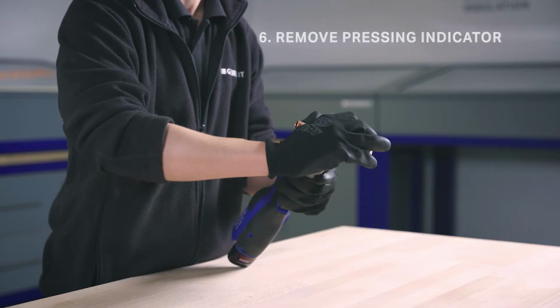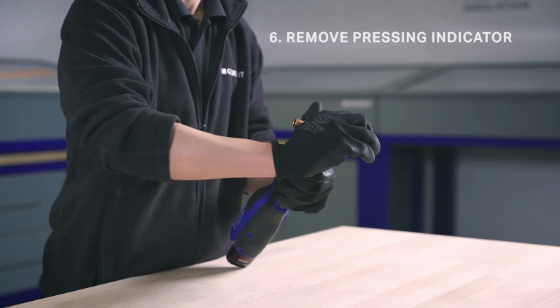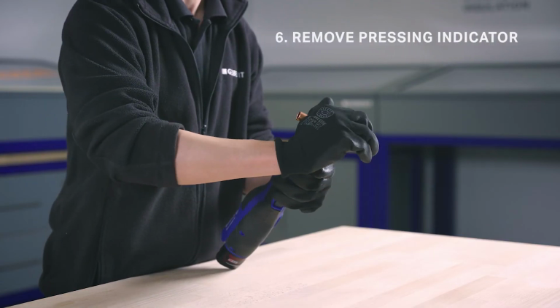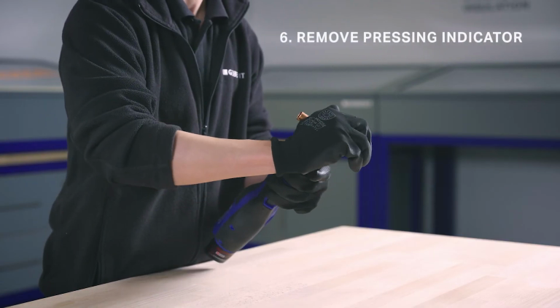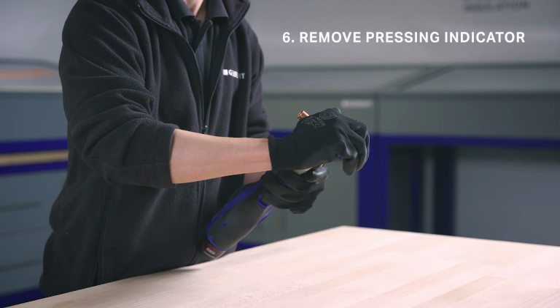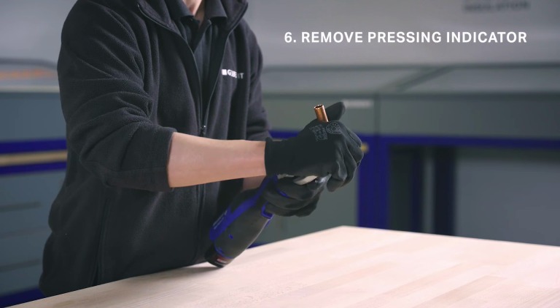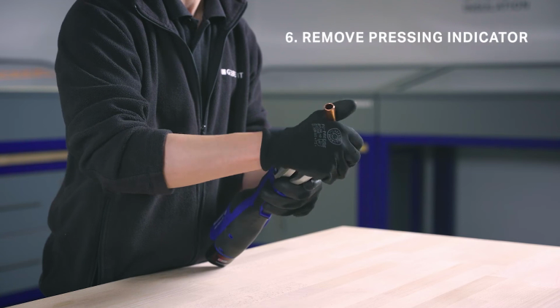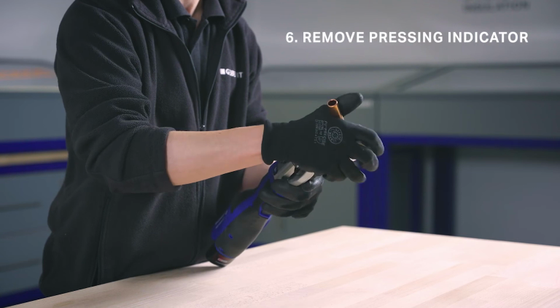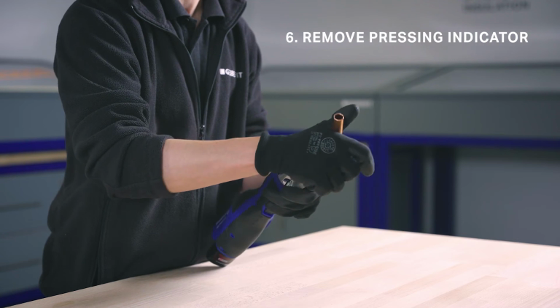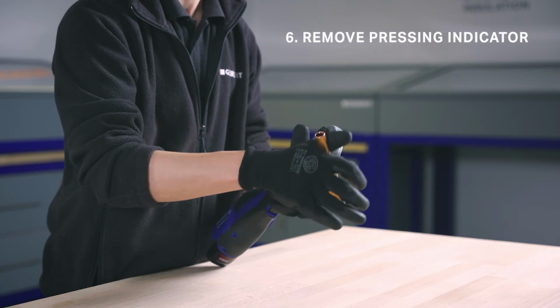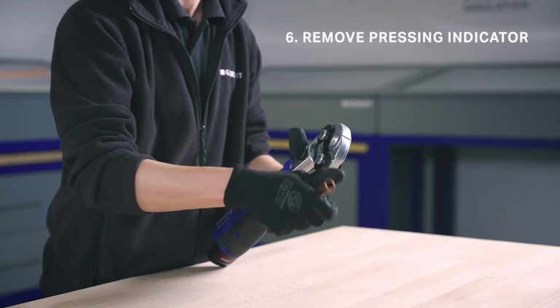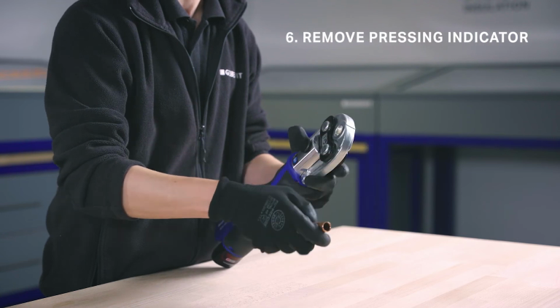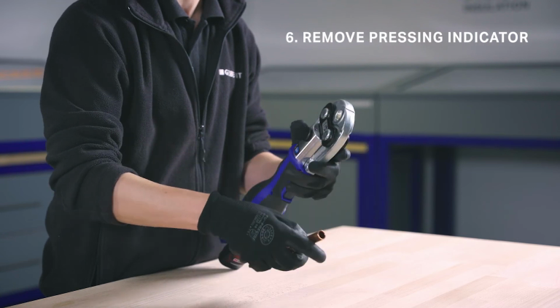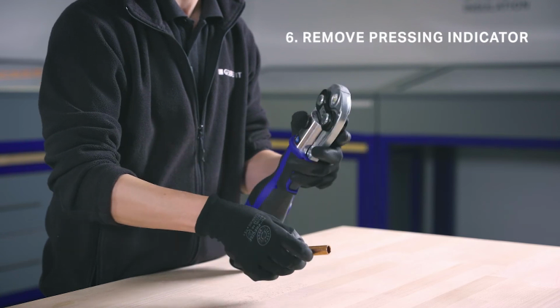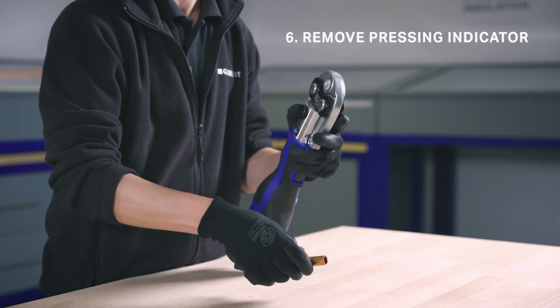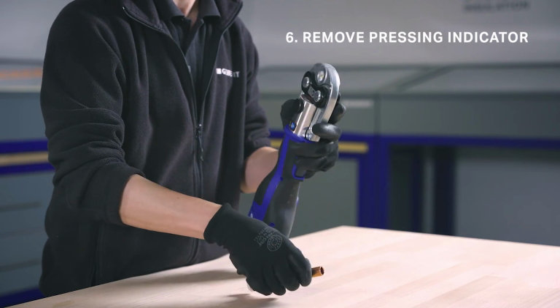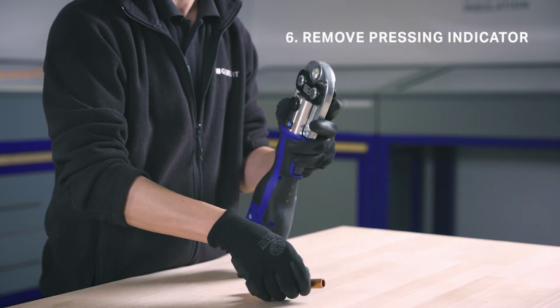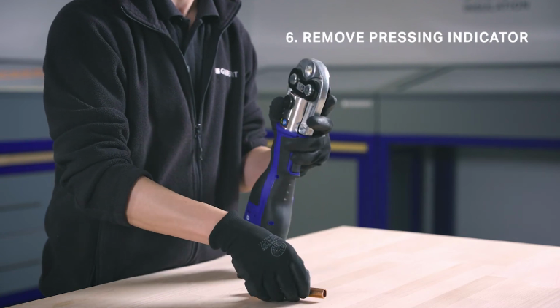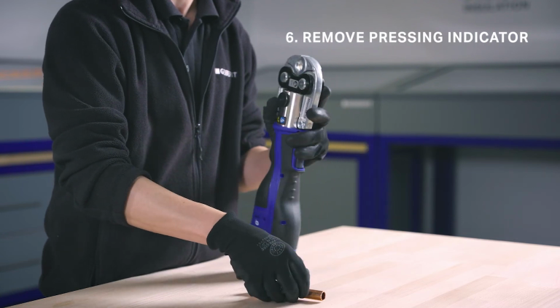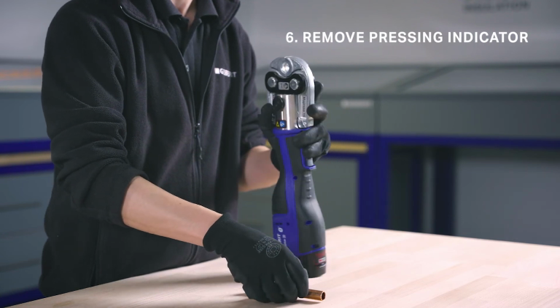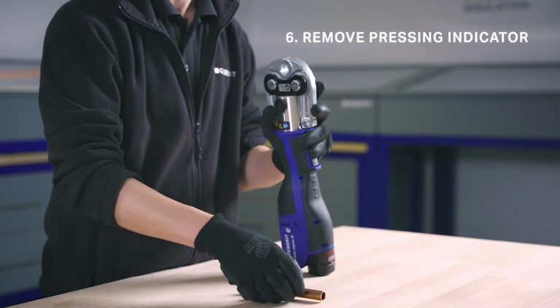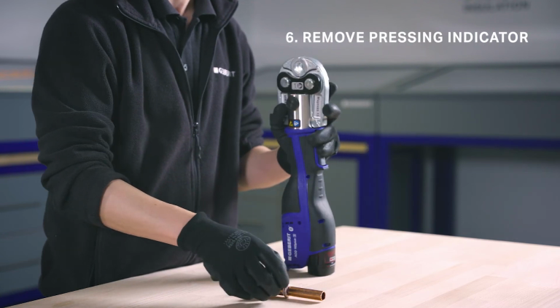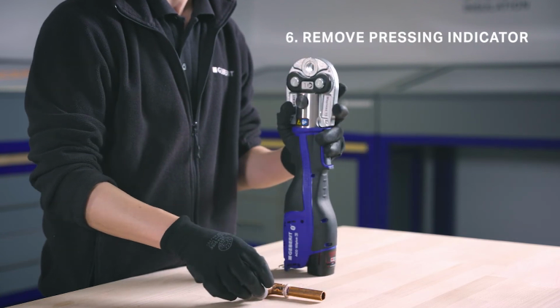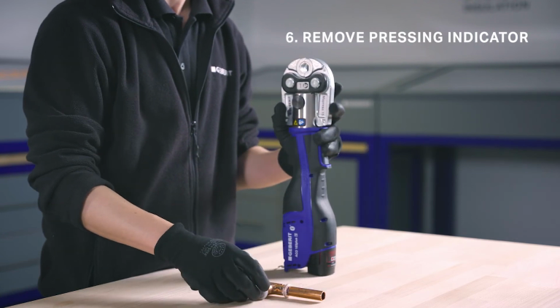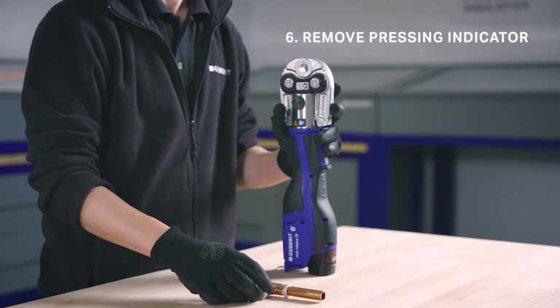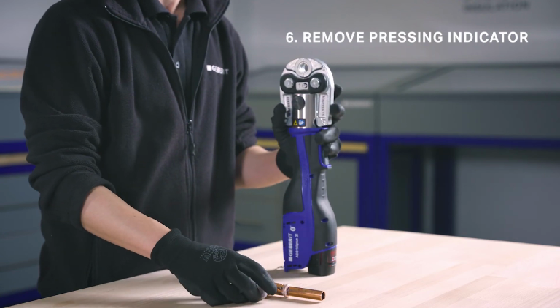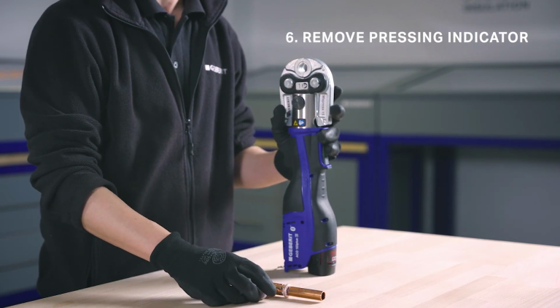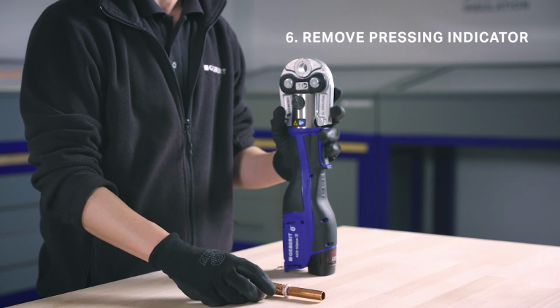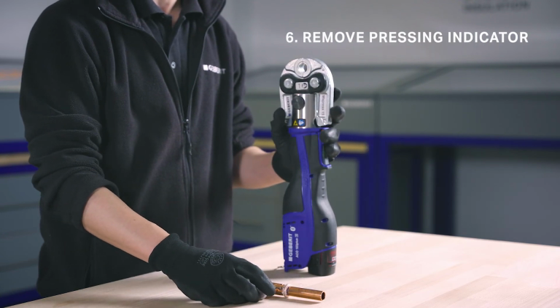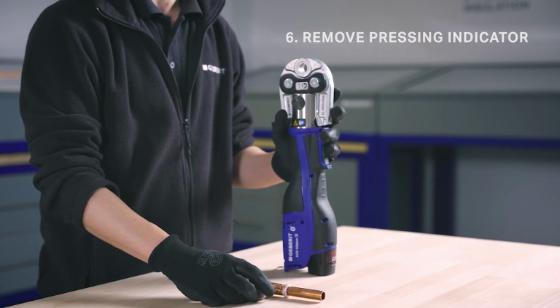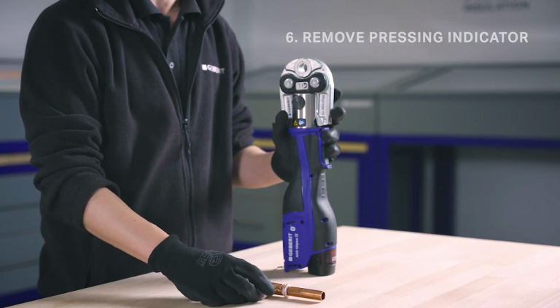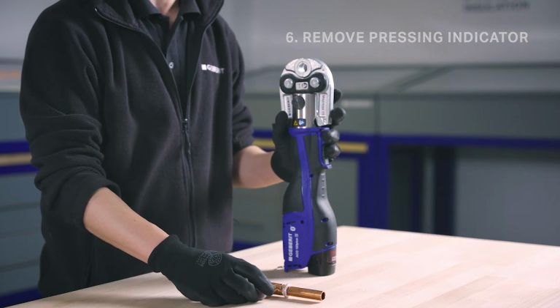Finally, remove the pressing indicator. The press connection is now complete.